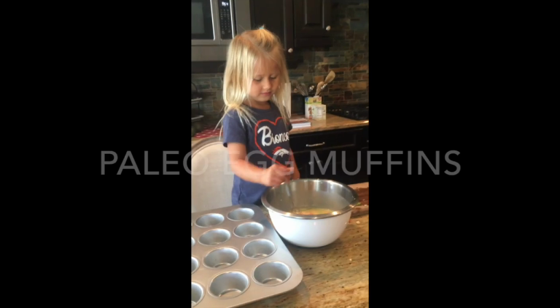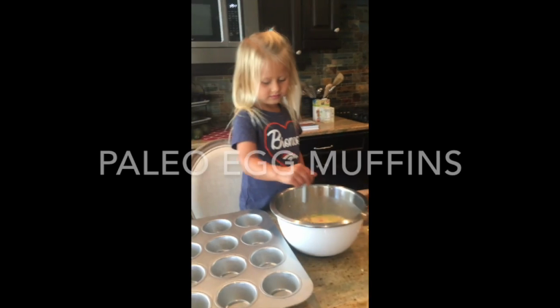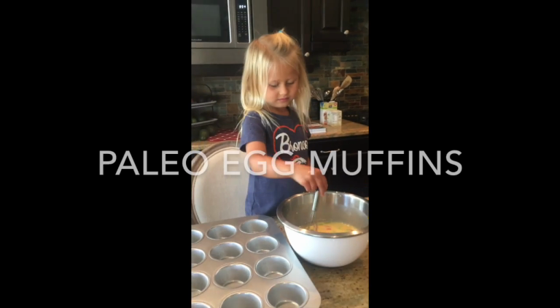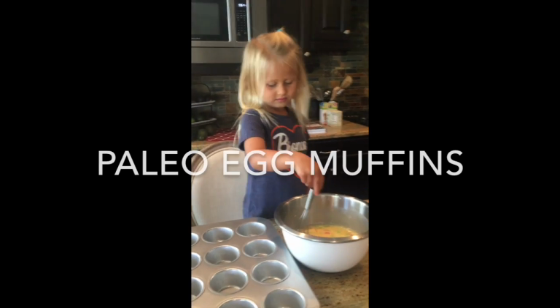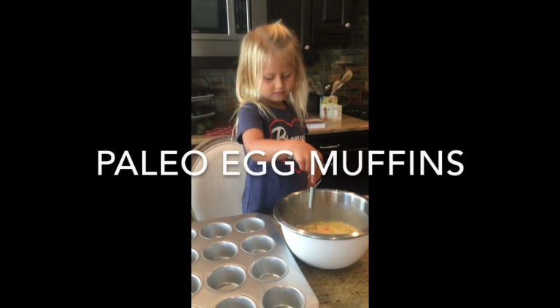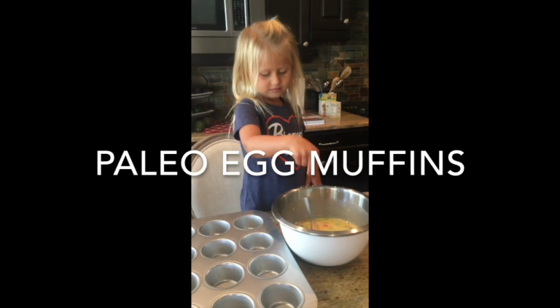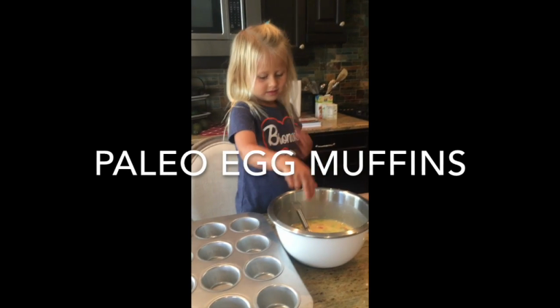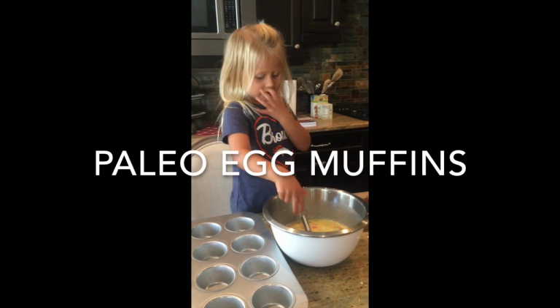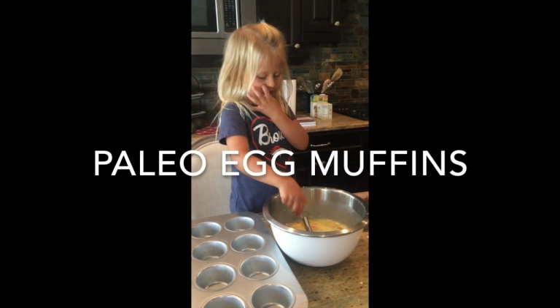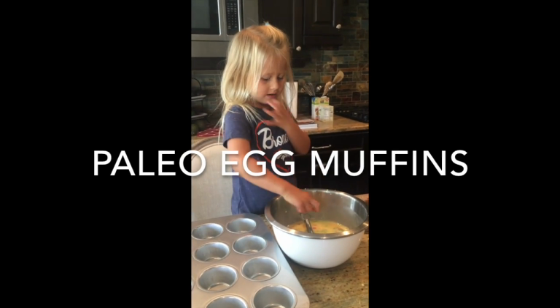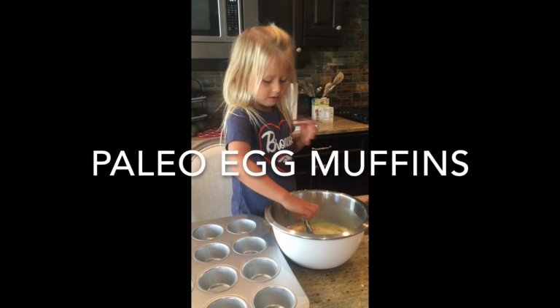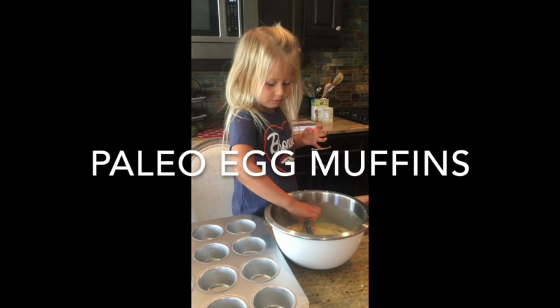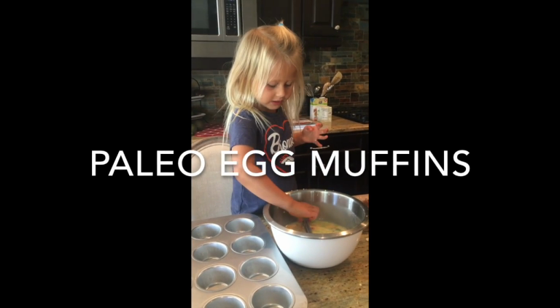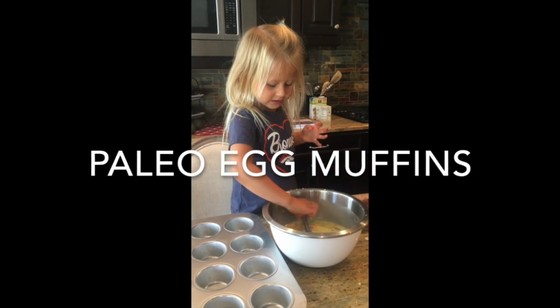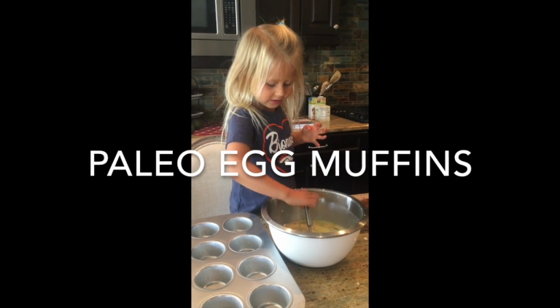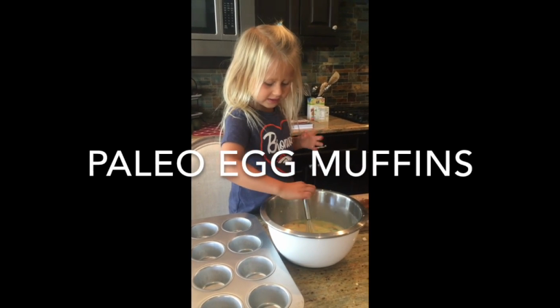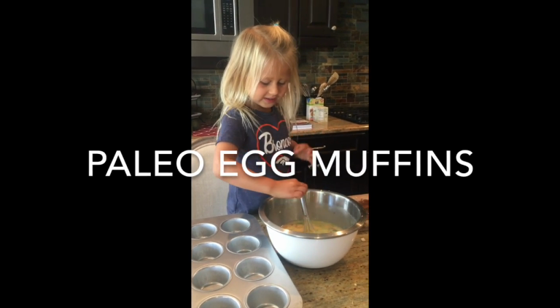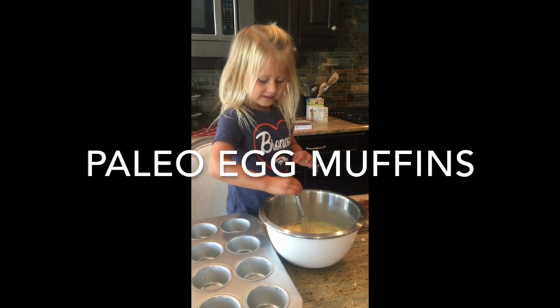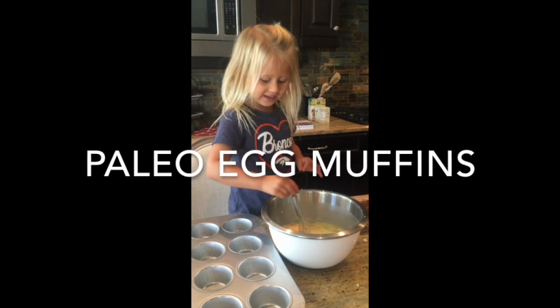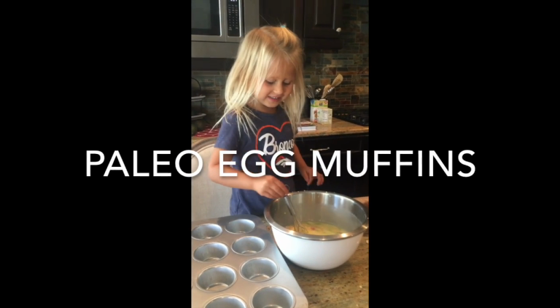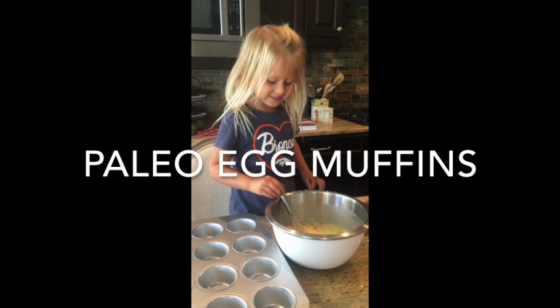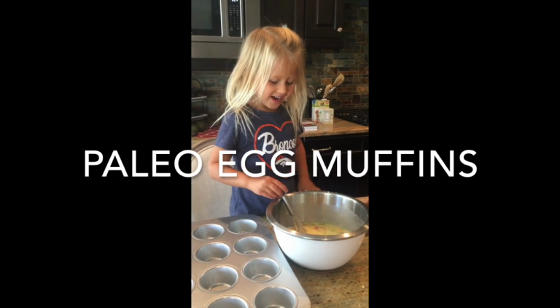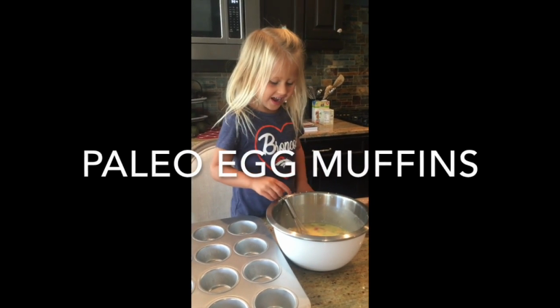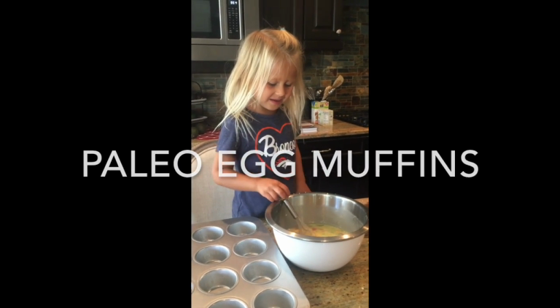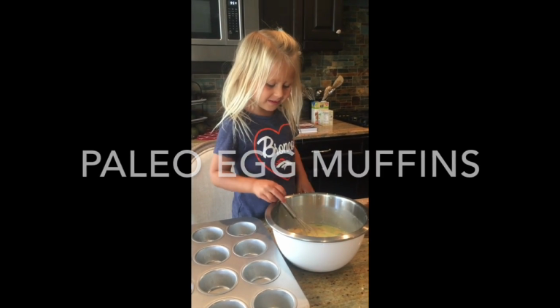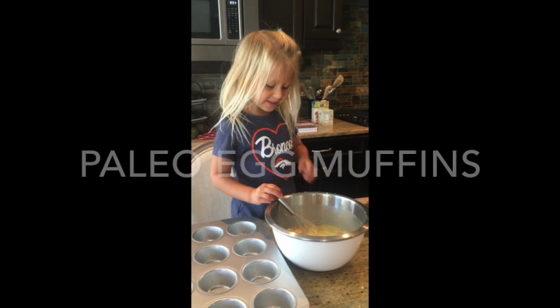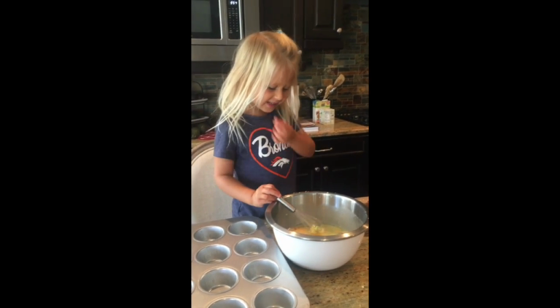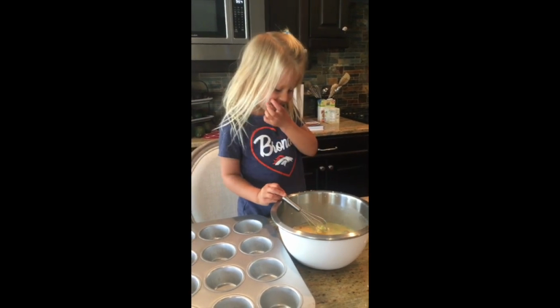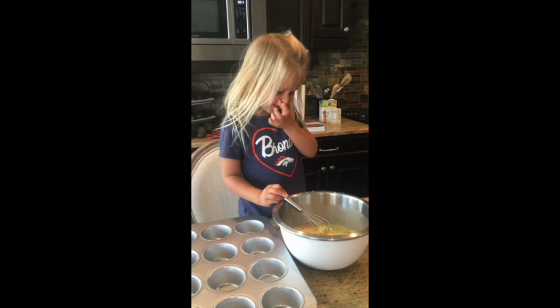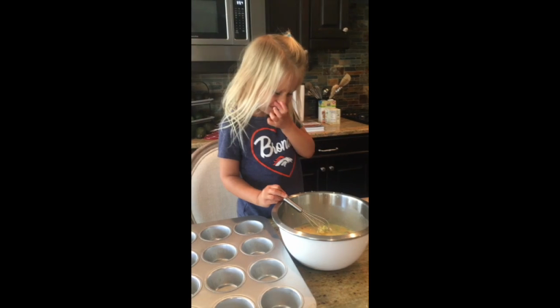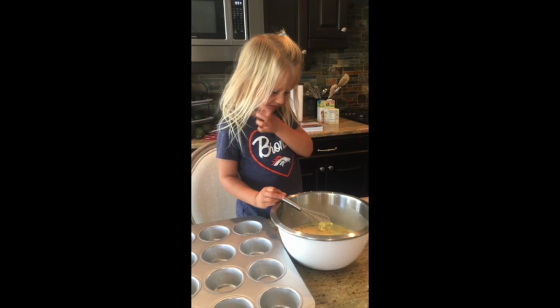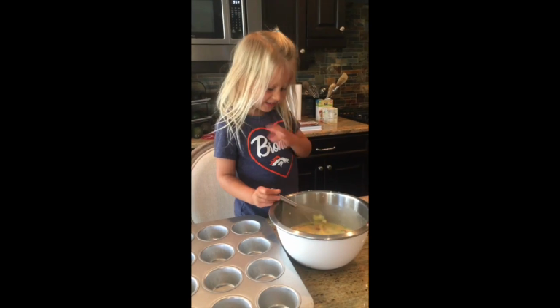What are you making? I'm making egg muffins.